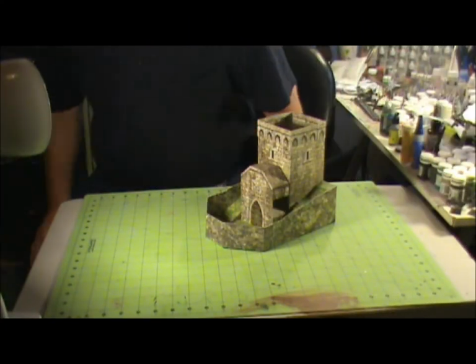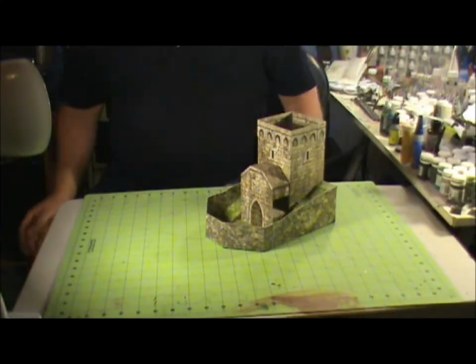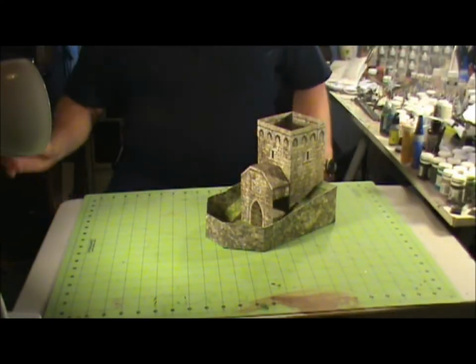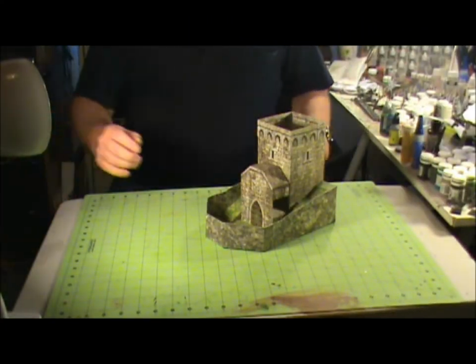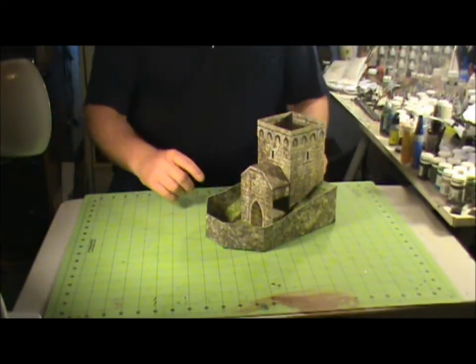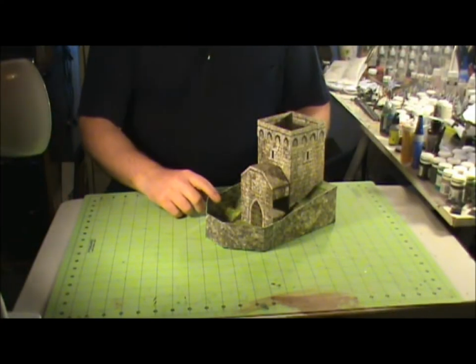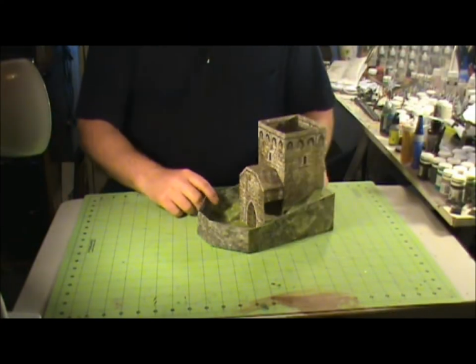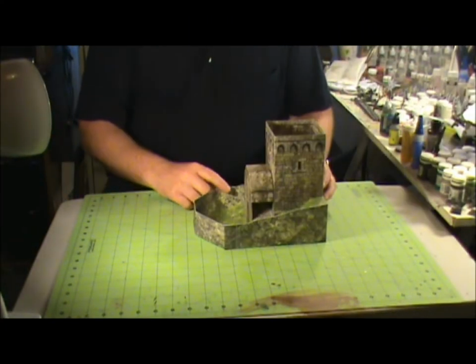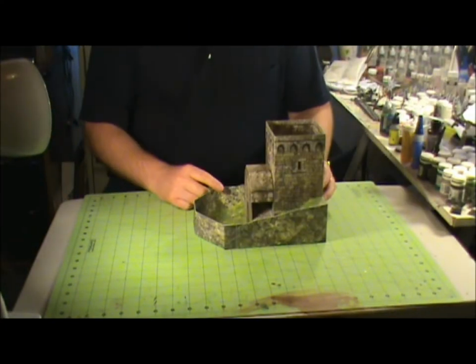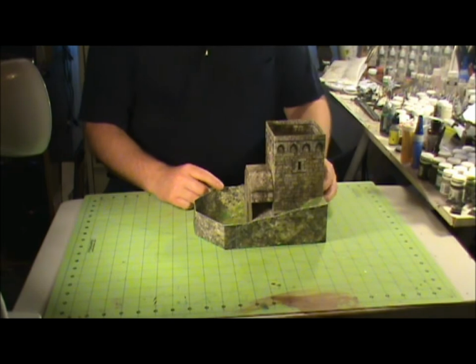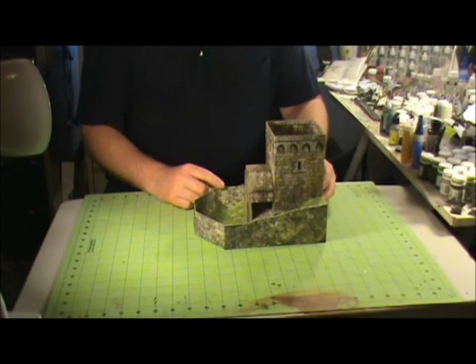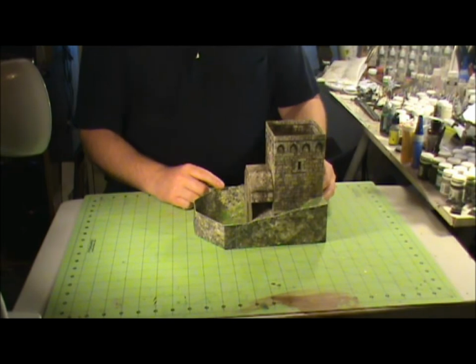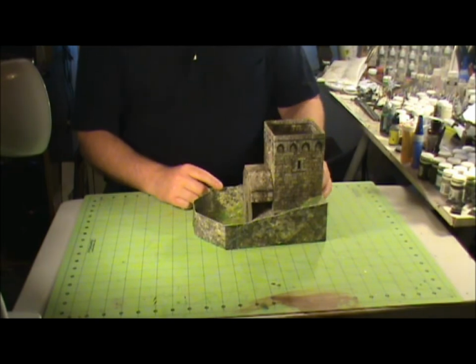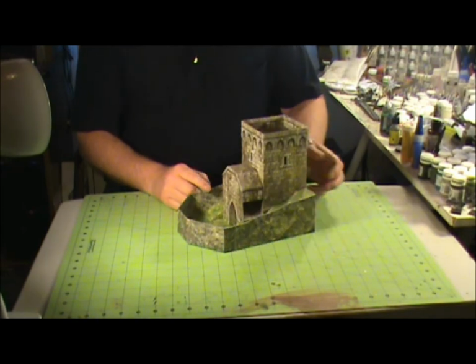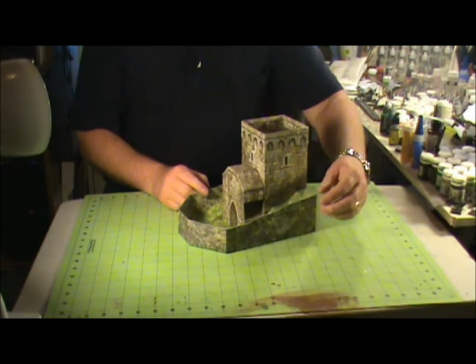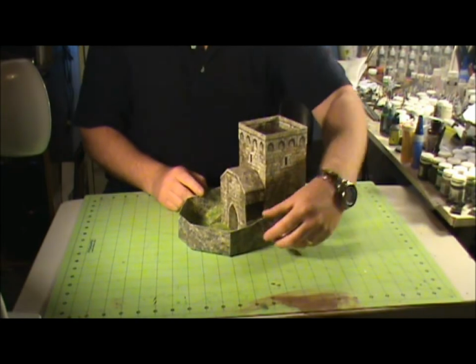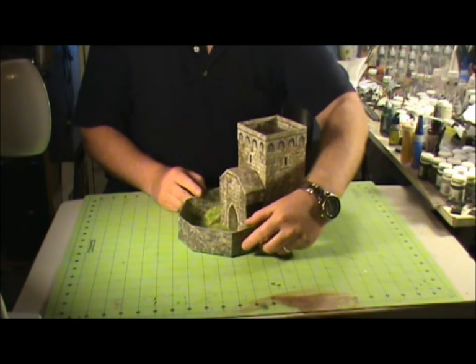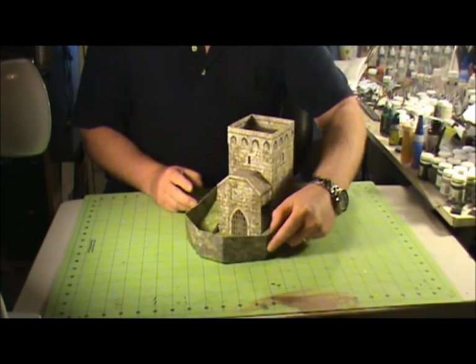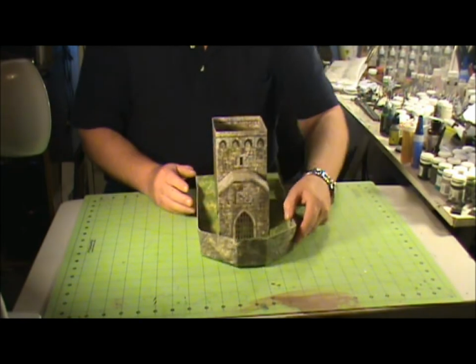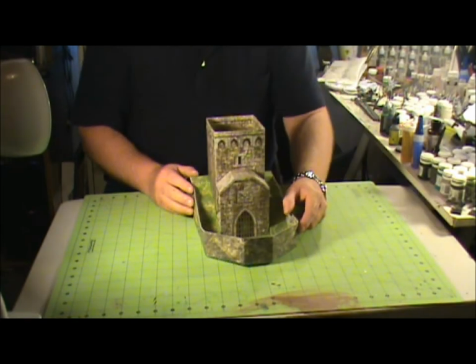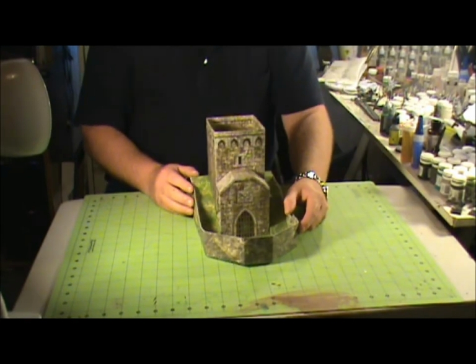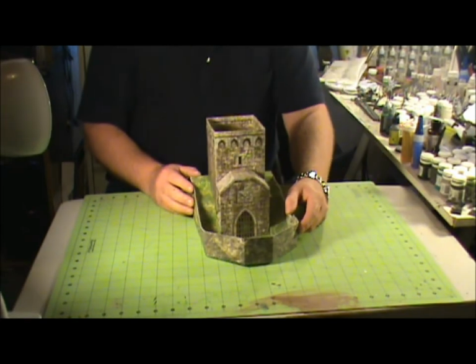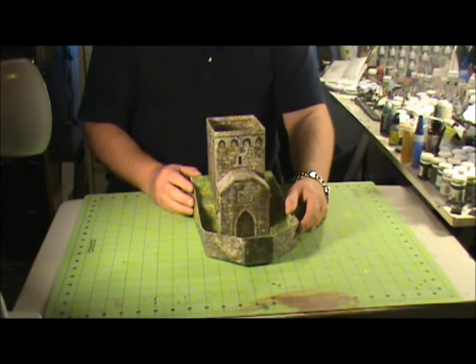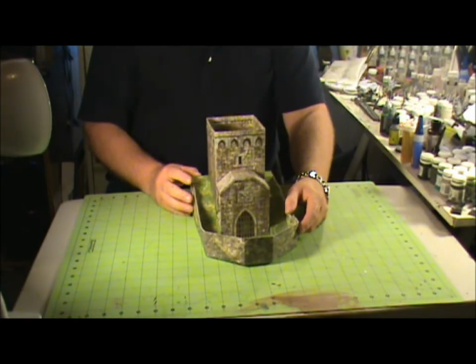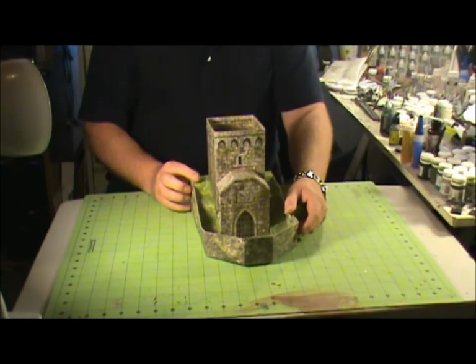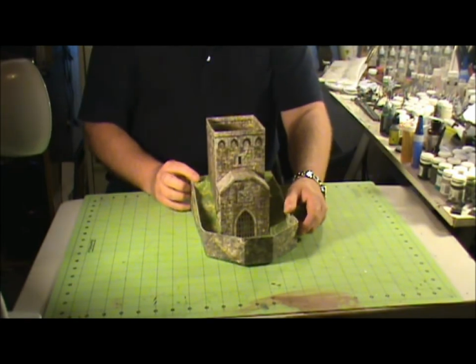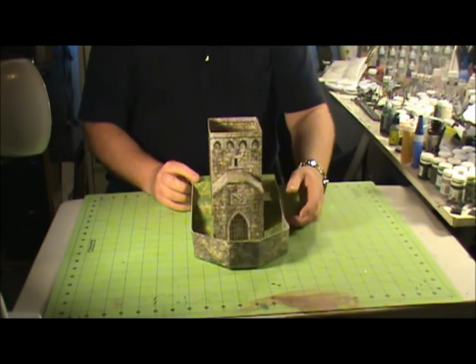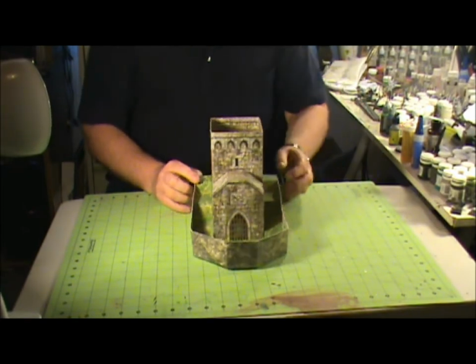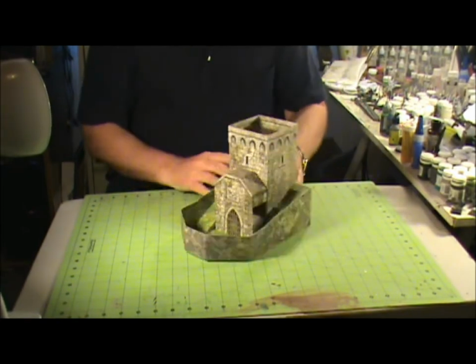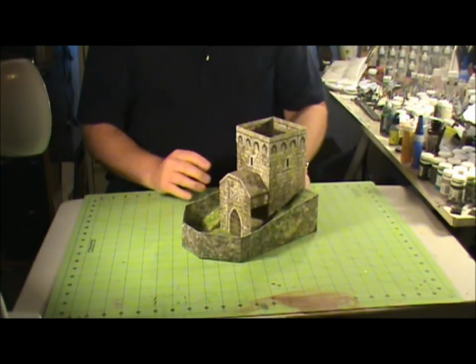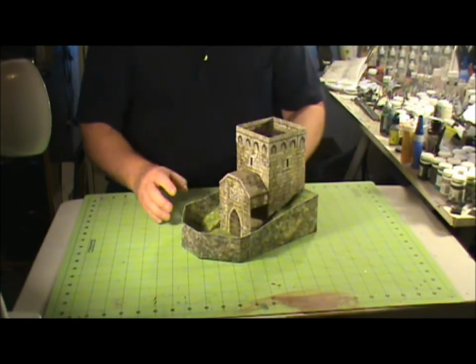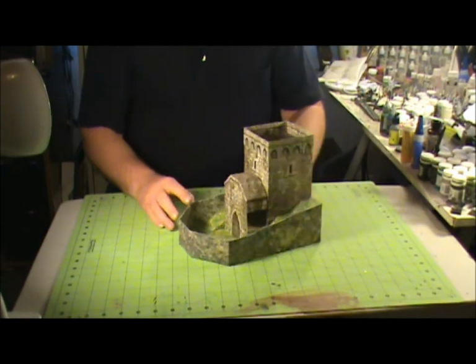Hey guys, Ron Purves here again, Kentucky Frack Gamers. I've got another Fat Dragon model that I want to go over. This is the Ultimate Dice Tower.